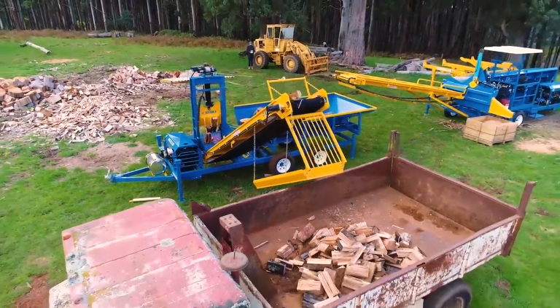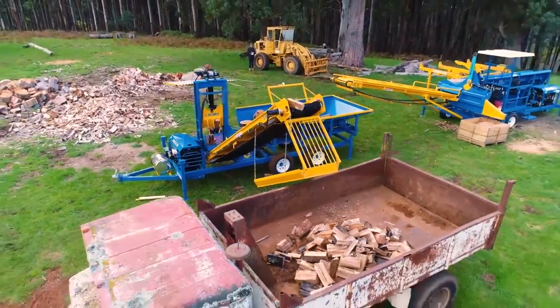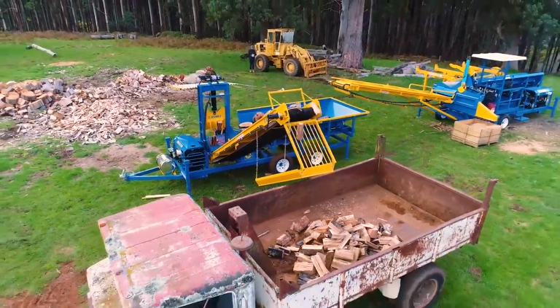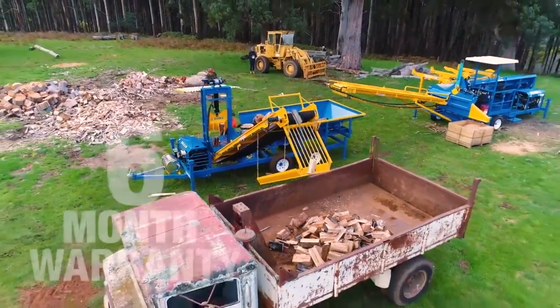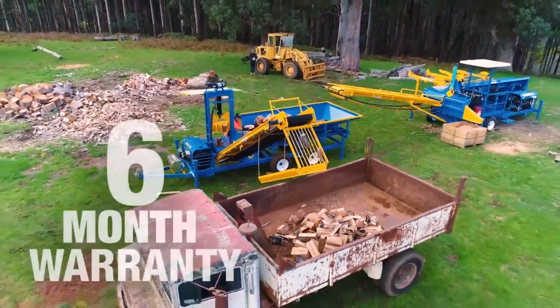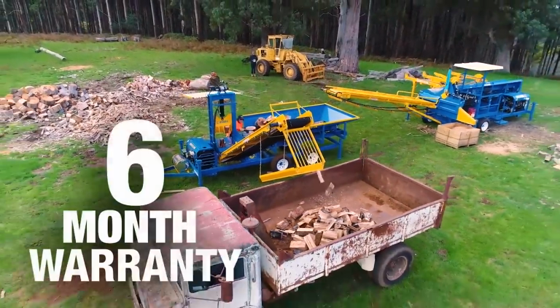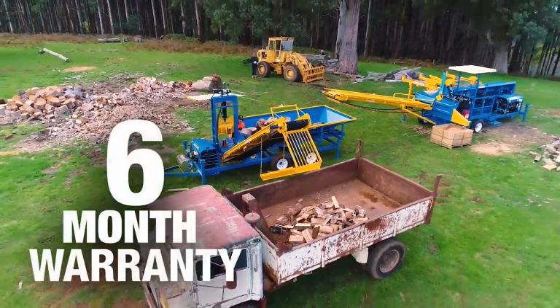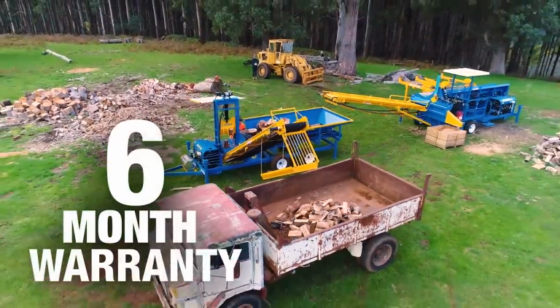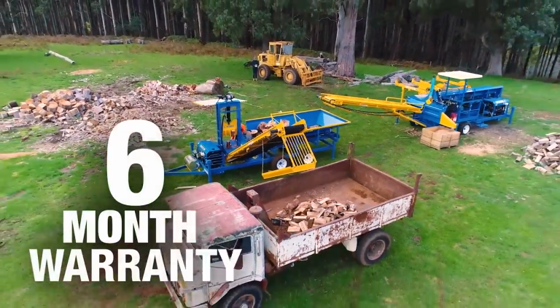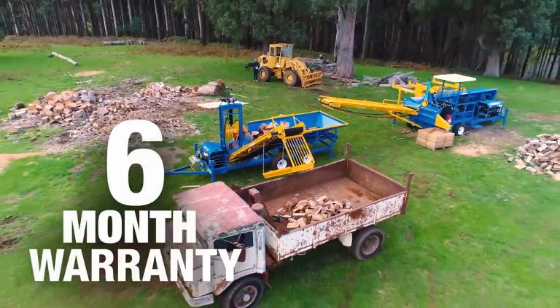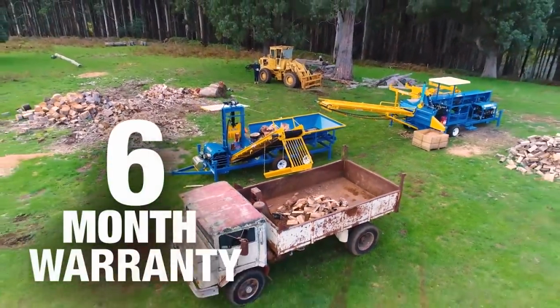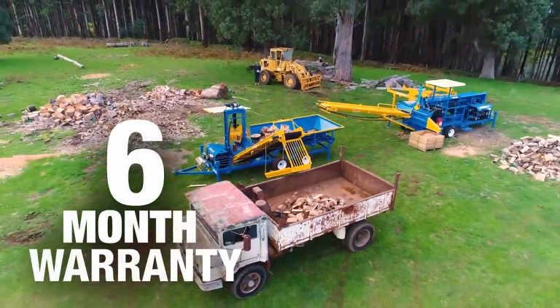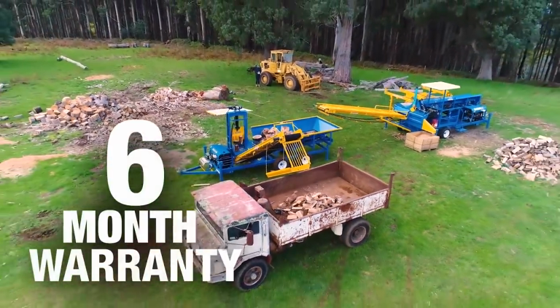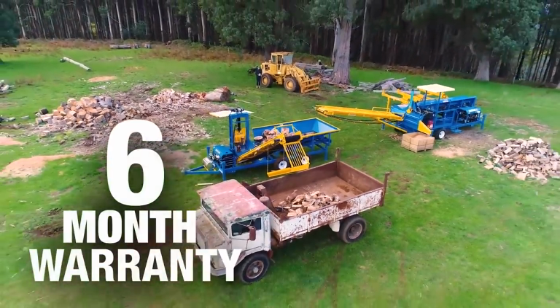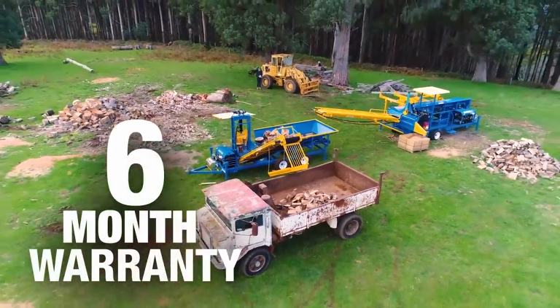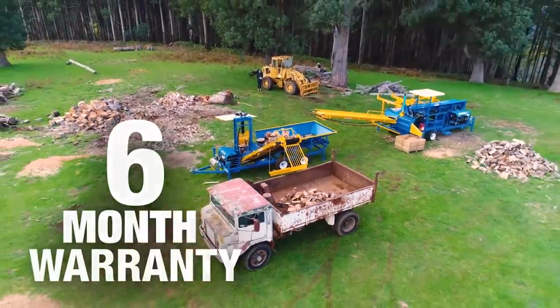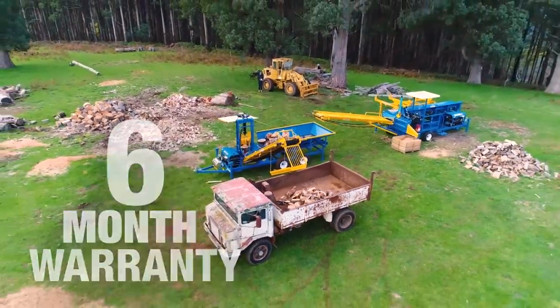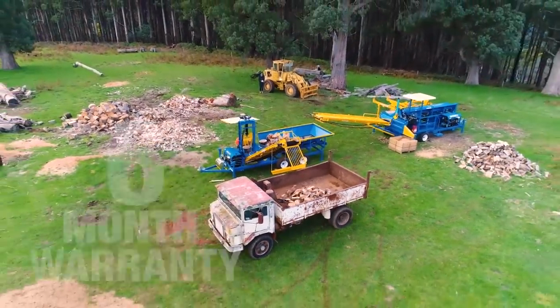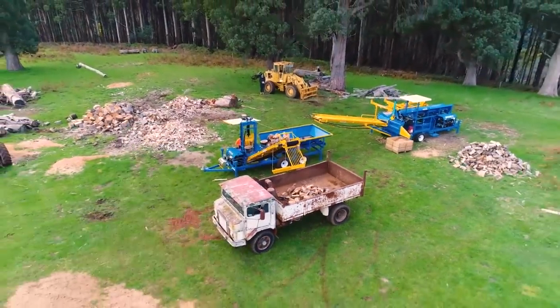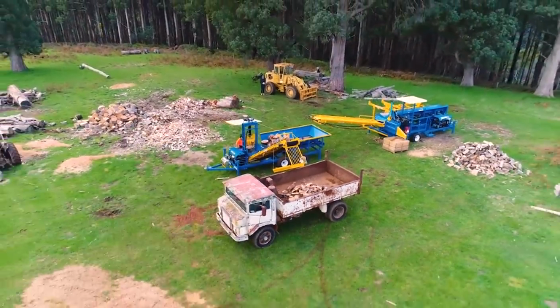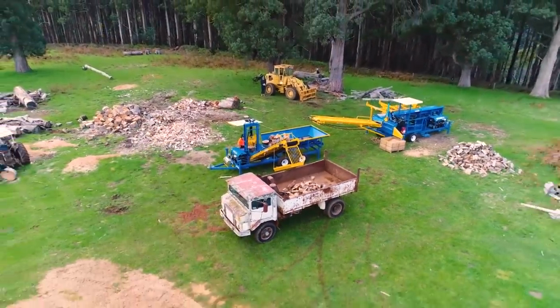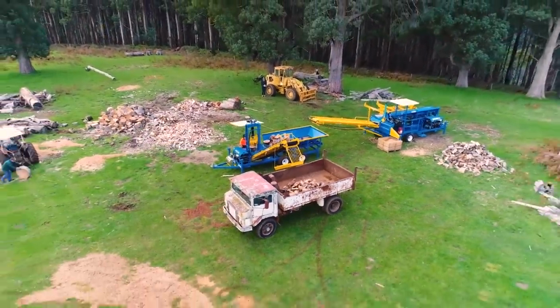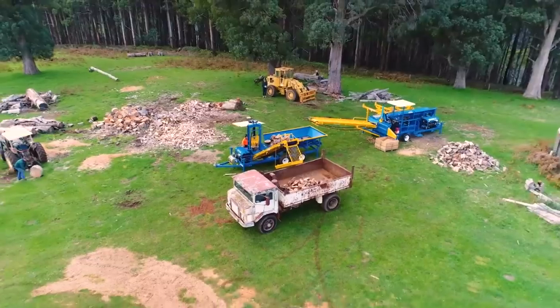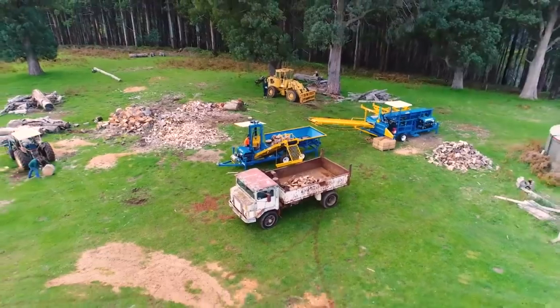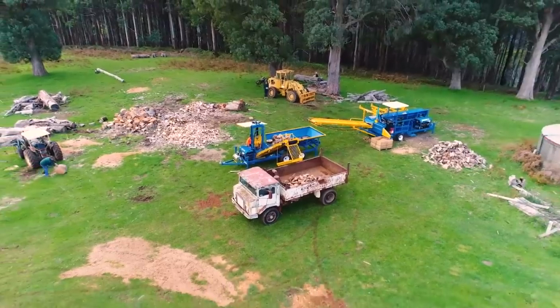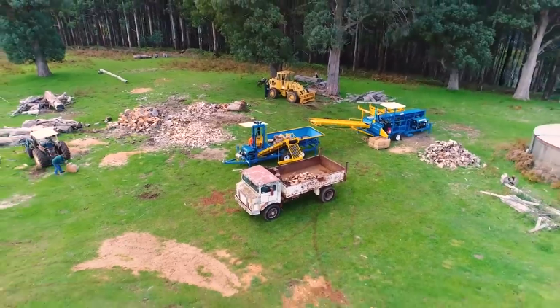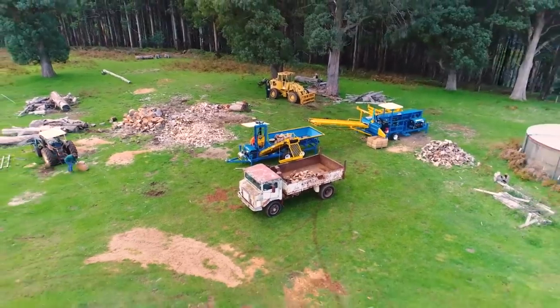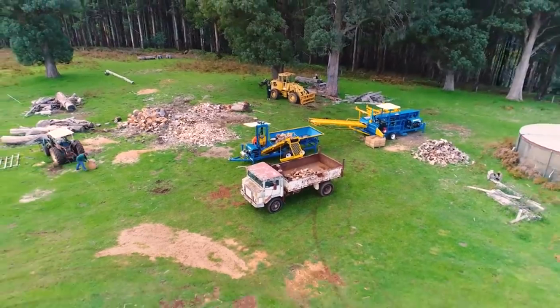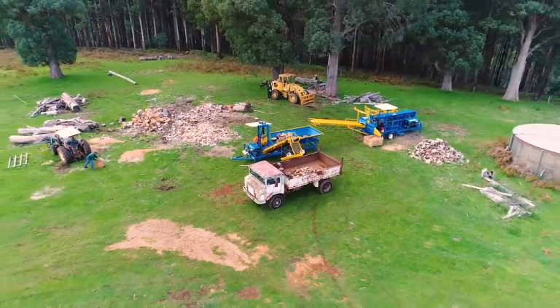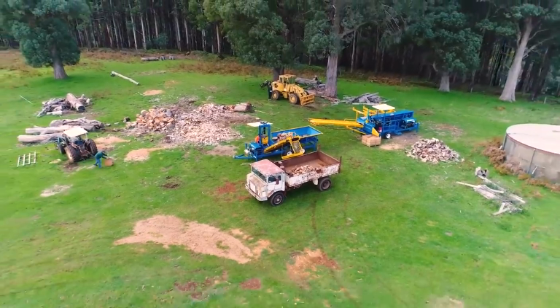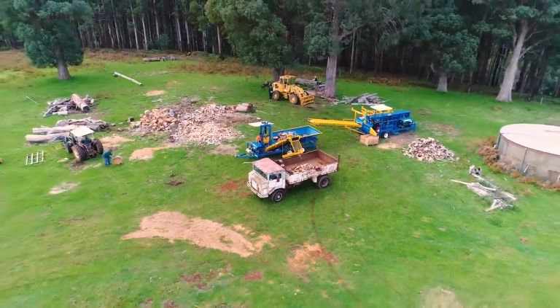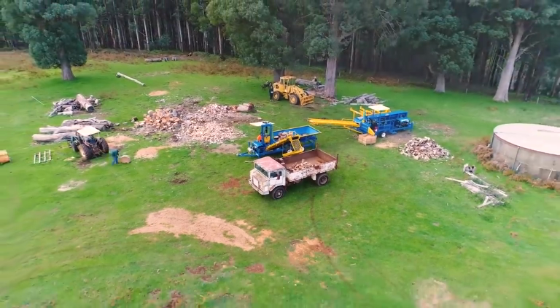All machines come with a comprehensive commercial six-month warranty, with after-sales service and support only a phone call away.